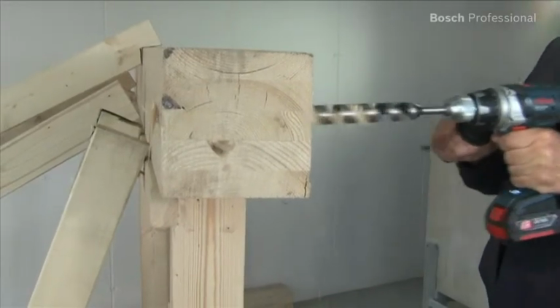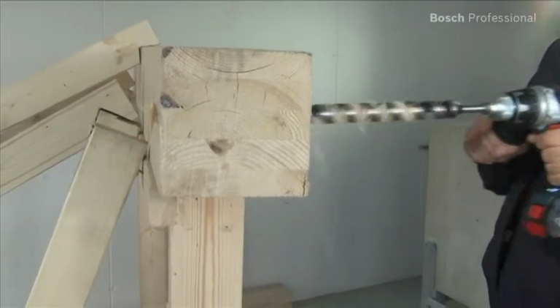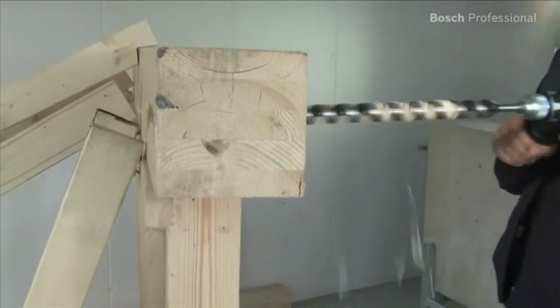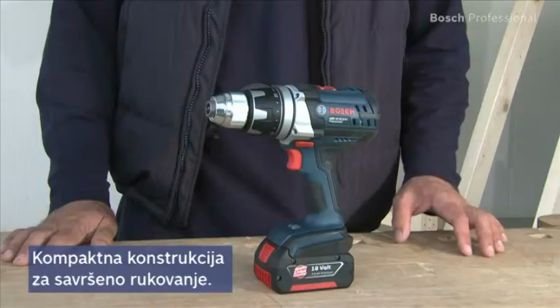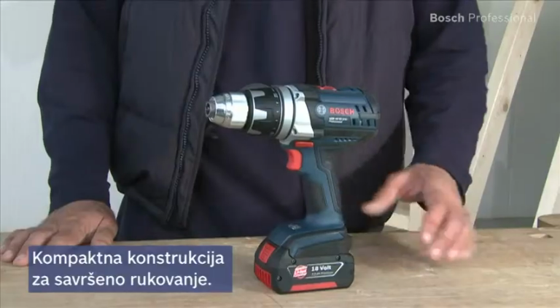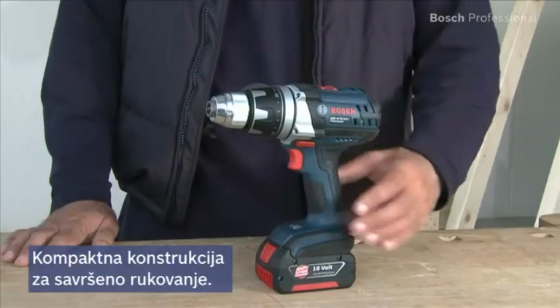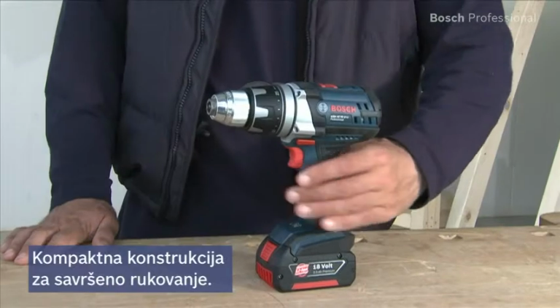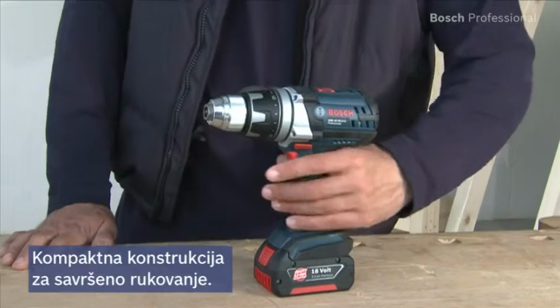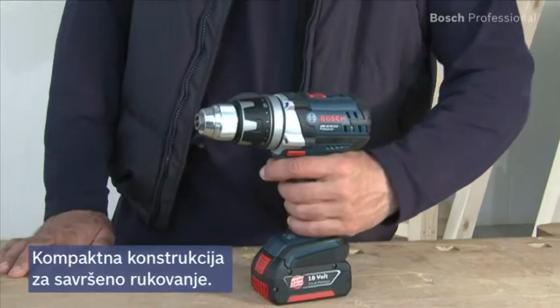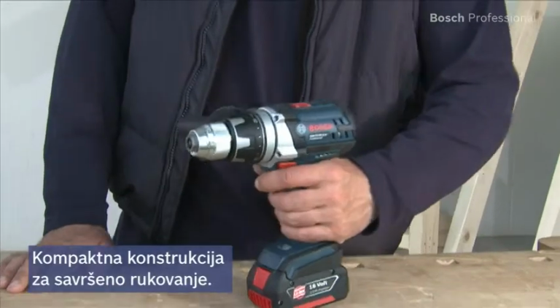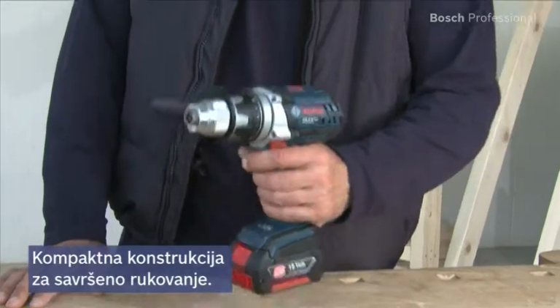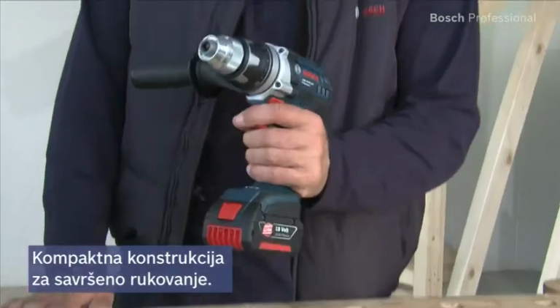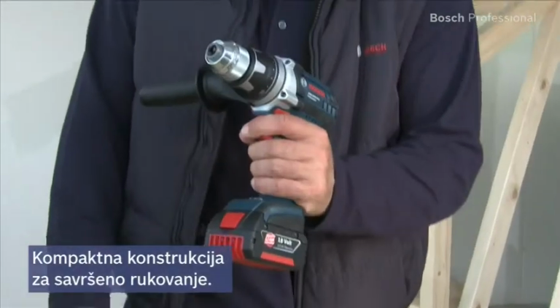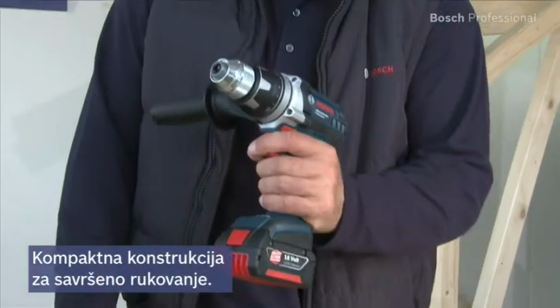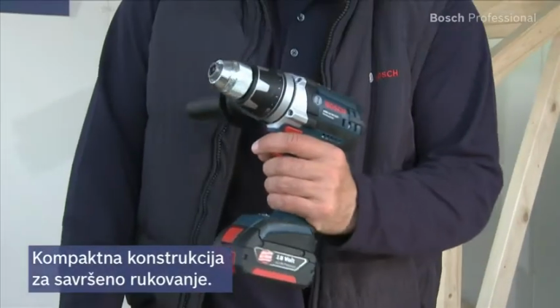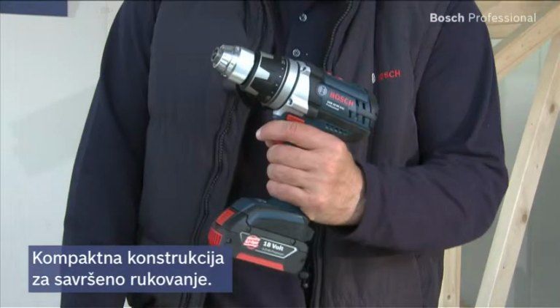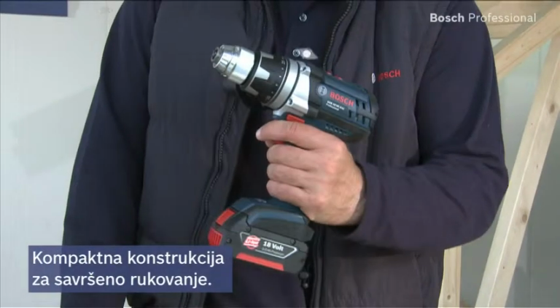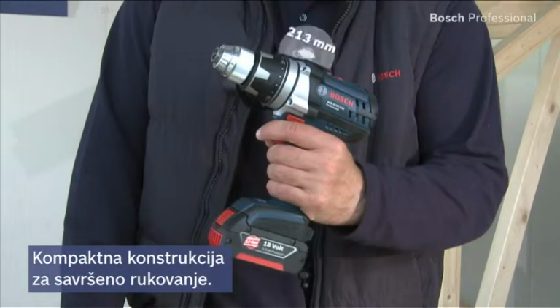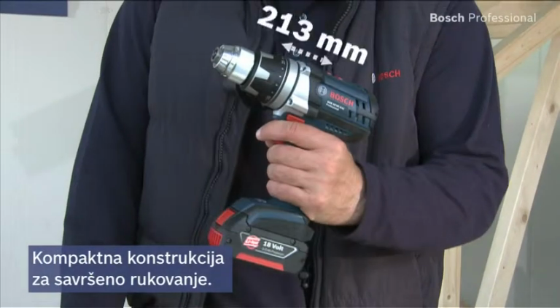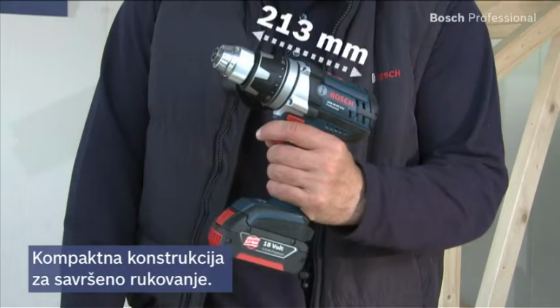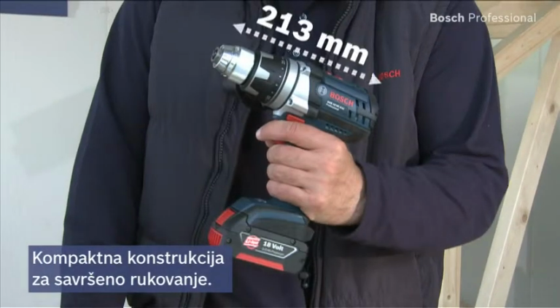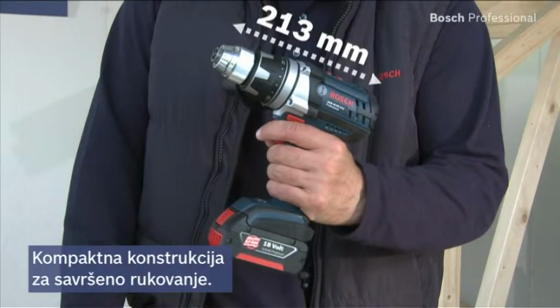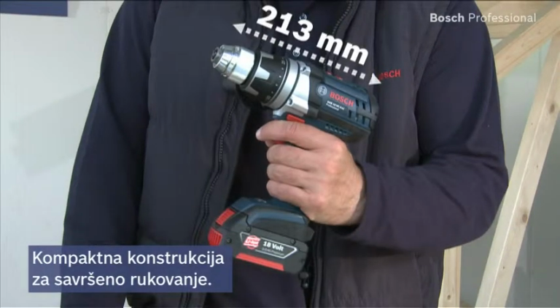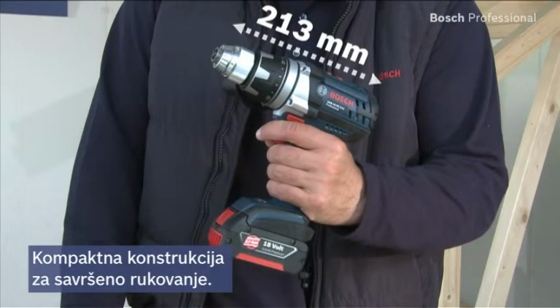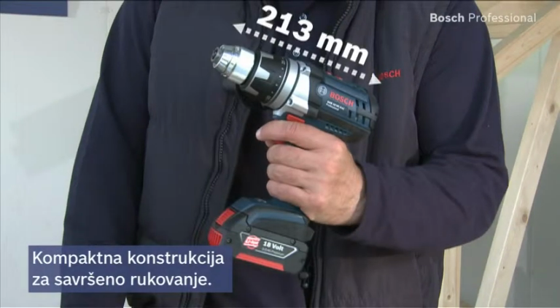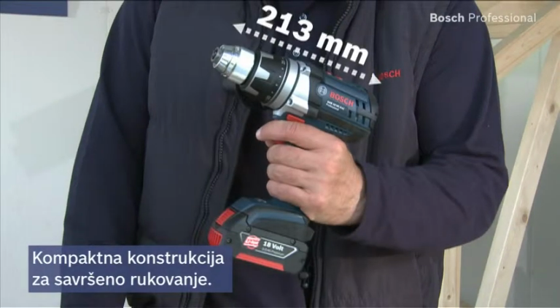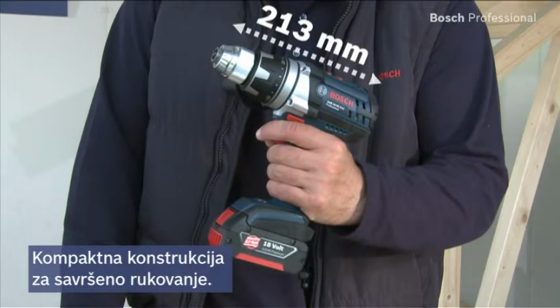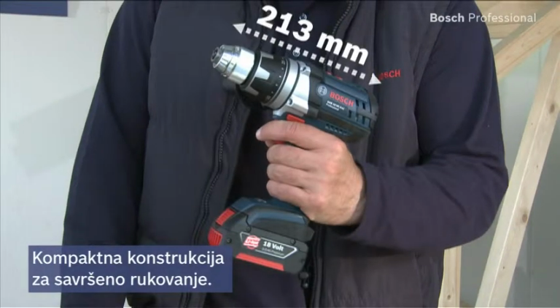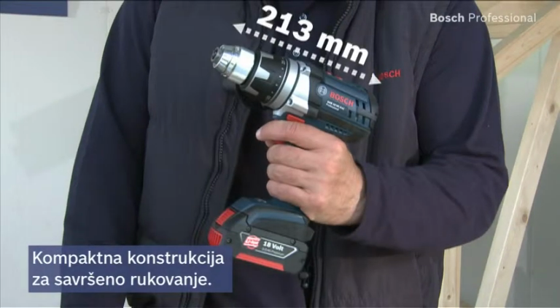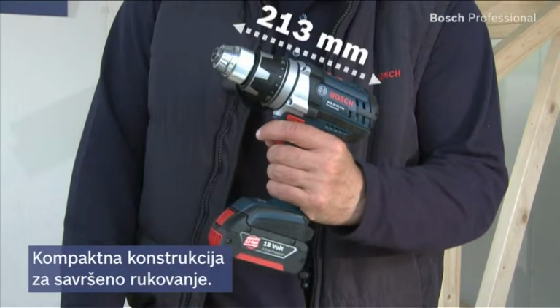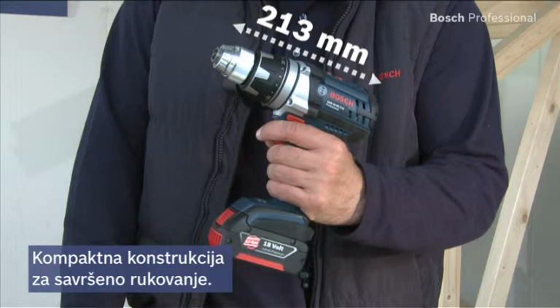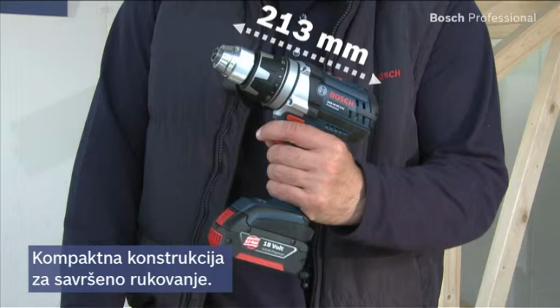The compact design with a head length of only 213 millimeters enables perfect handling even in tight spaces.